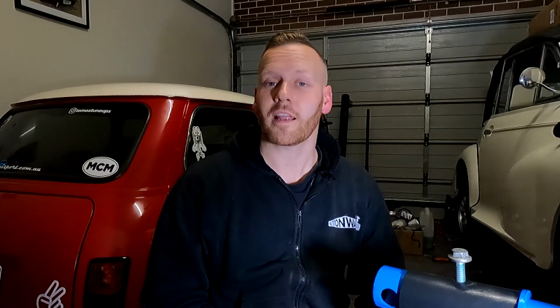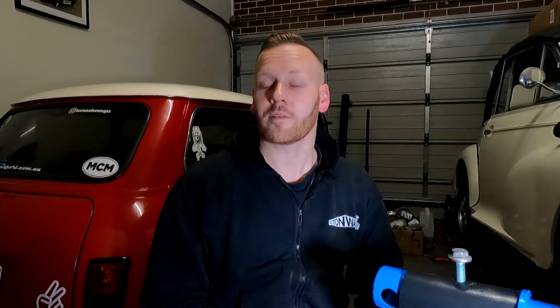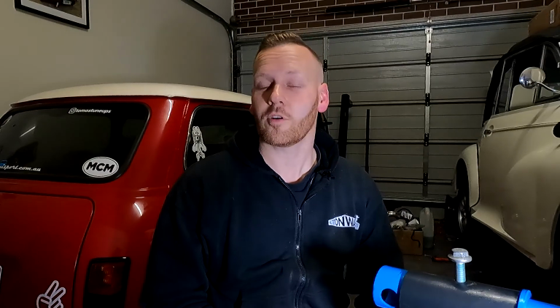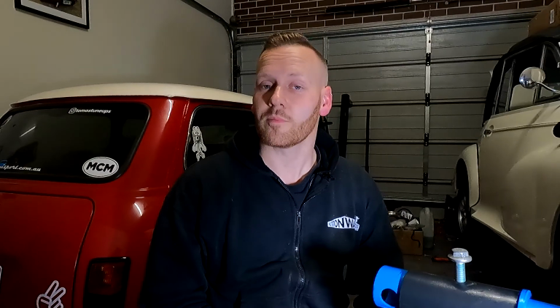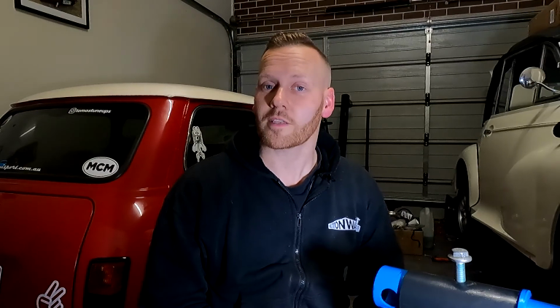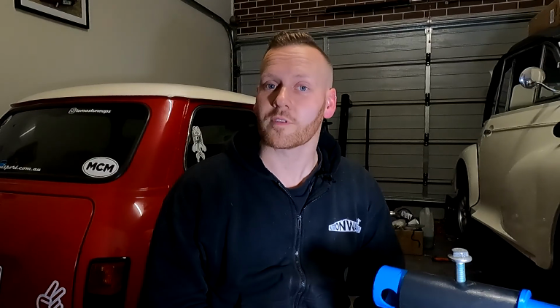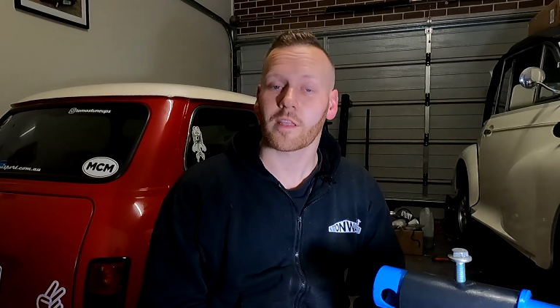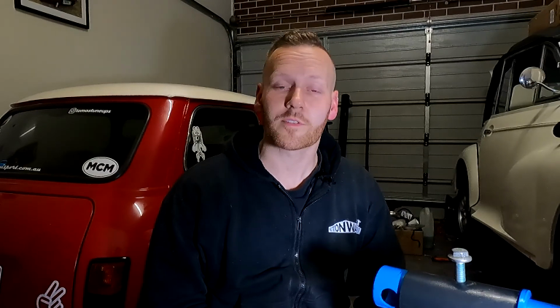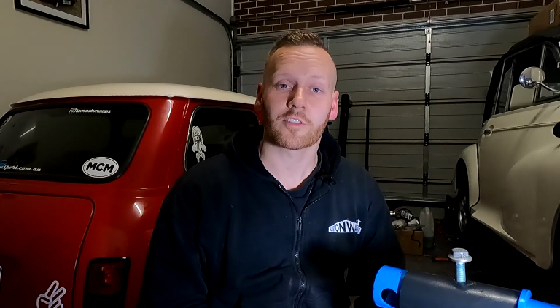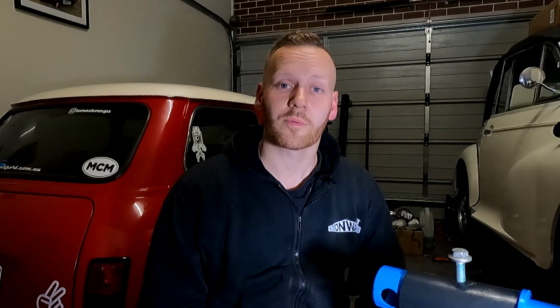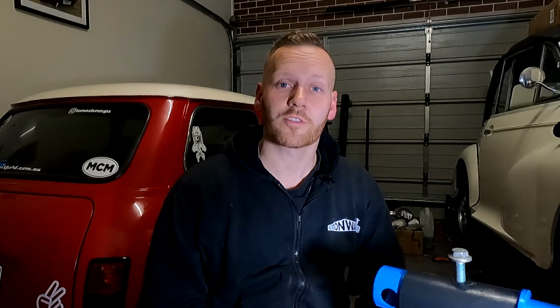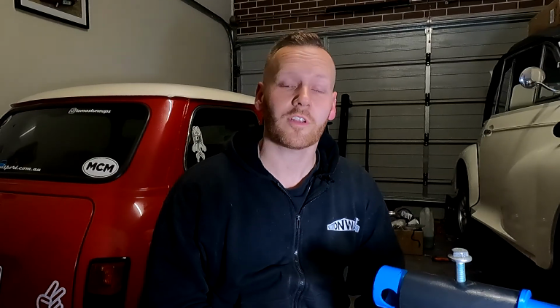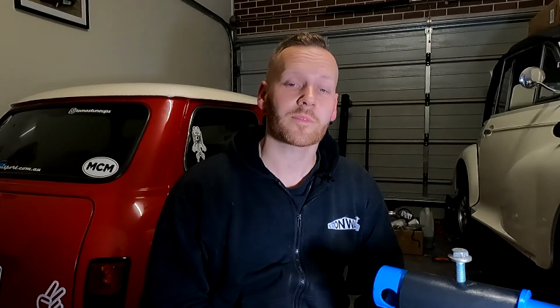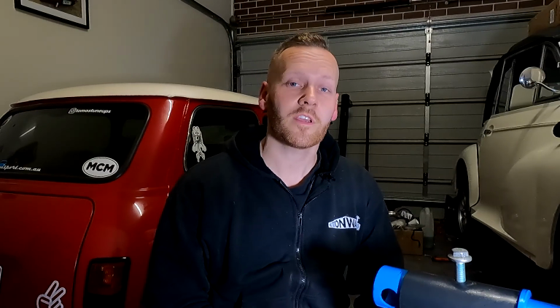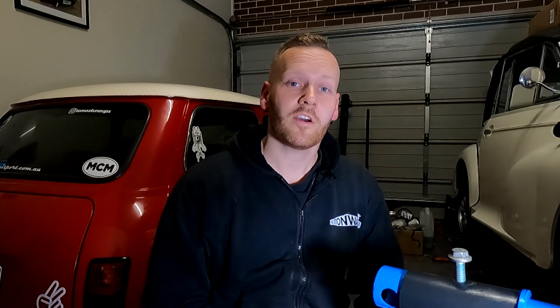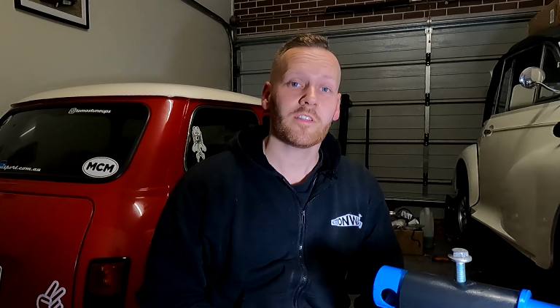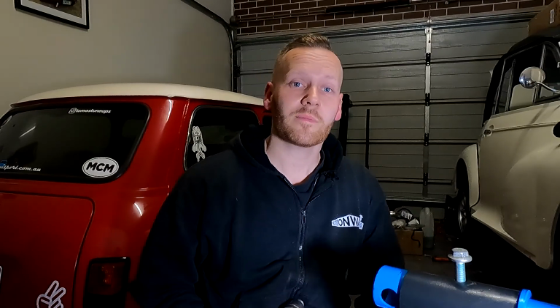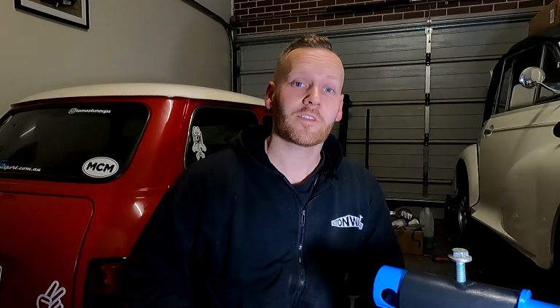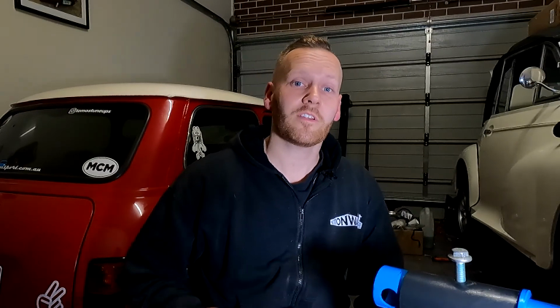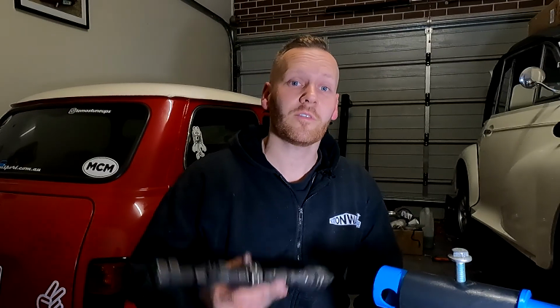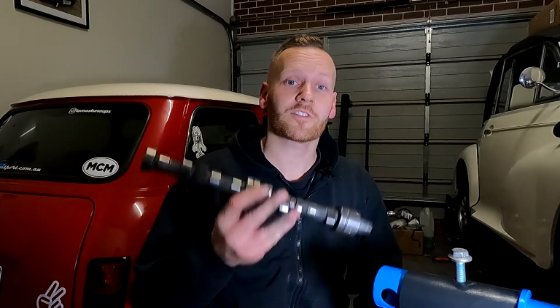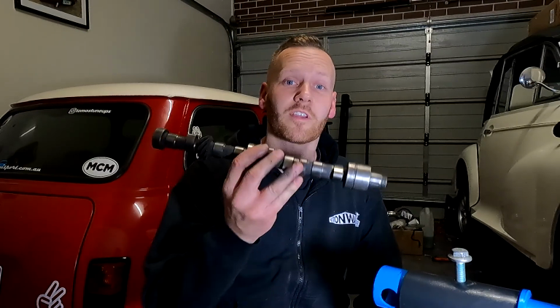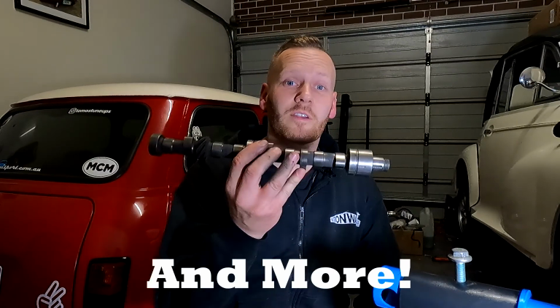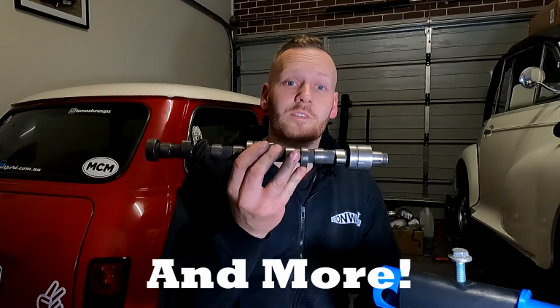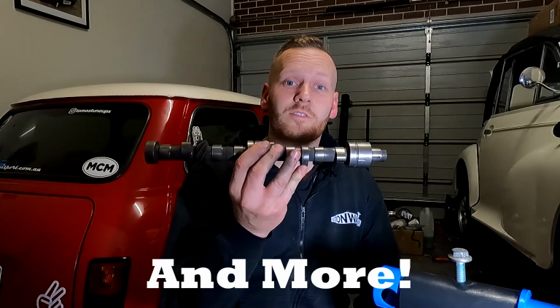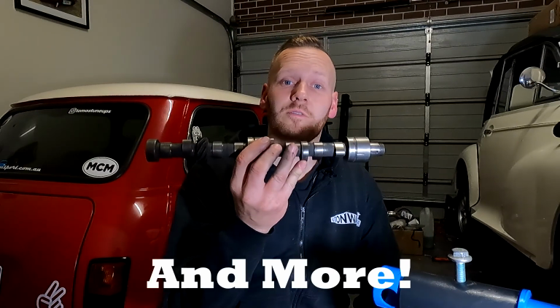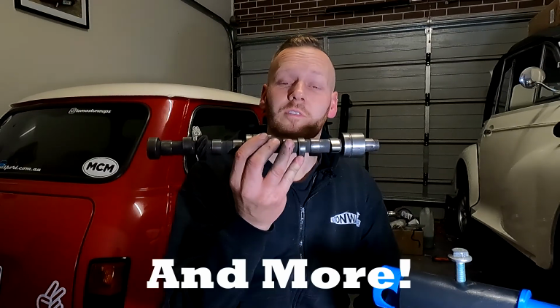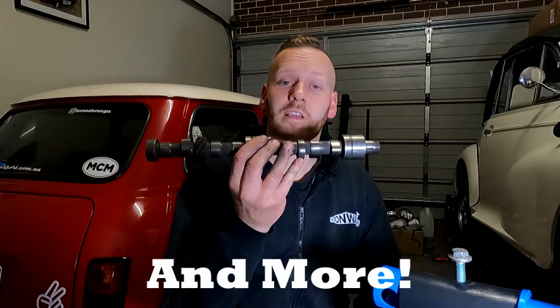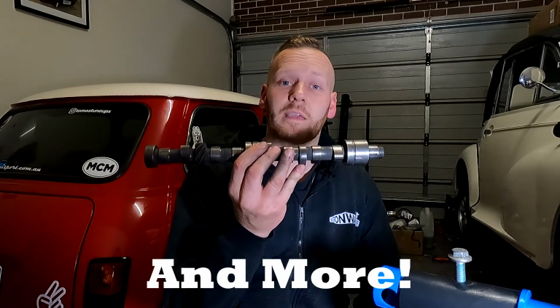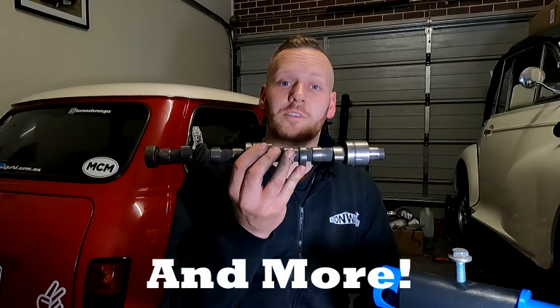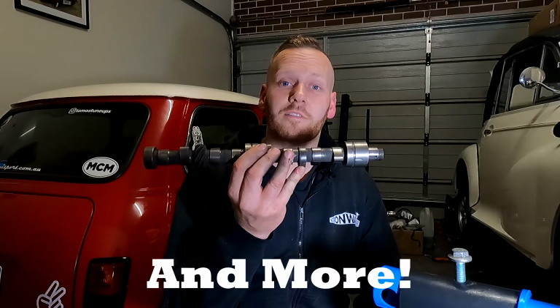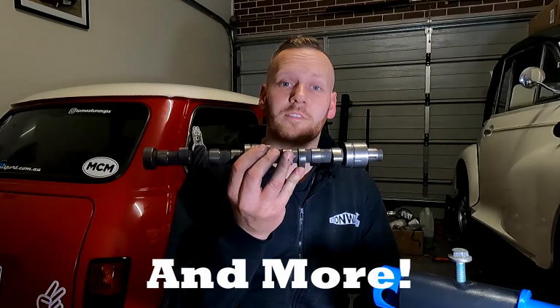G'day and welcome back to another episode of Tommy's Tune-Ups. On this episode I'm going to show you how to install a camshaft.